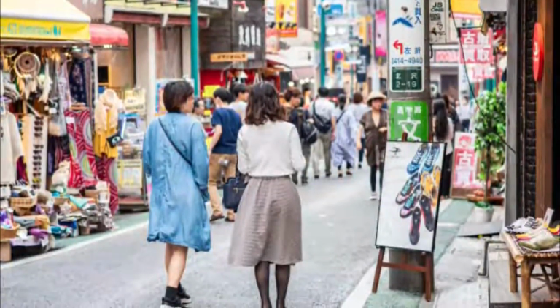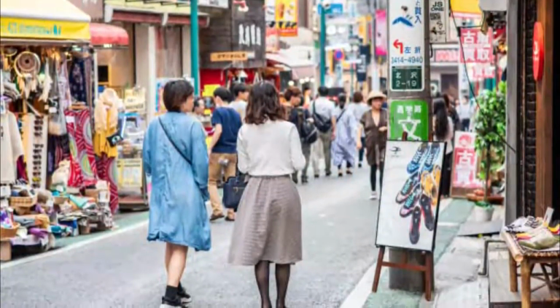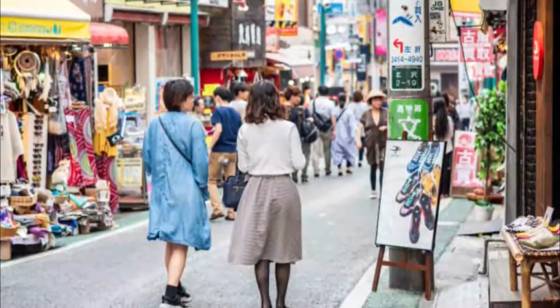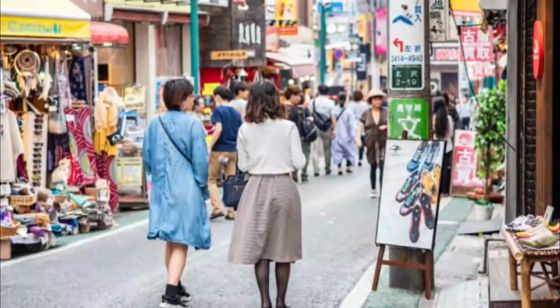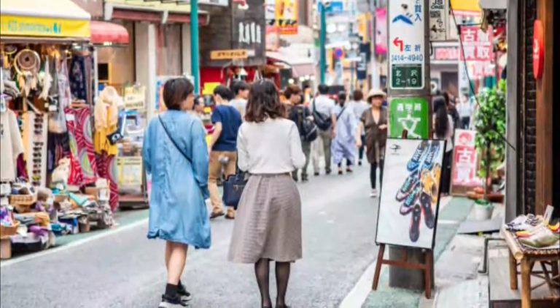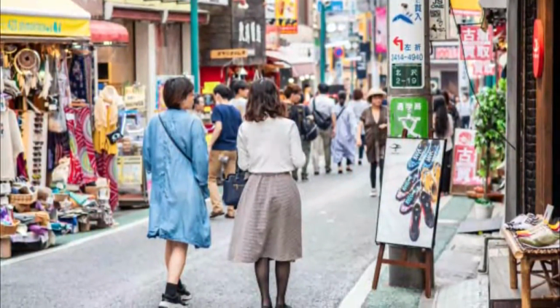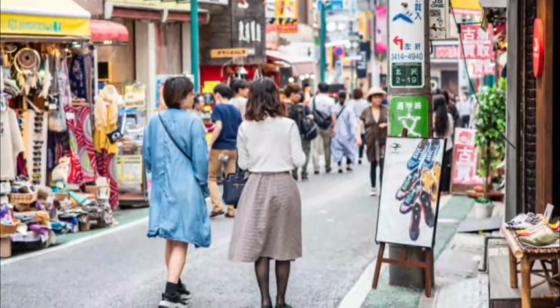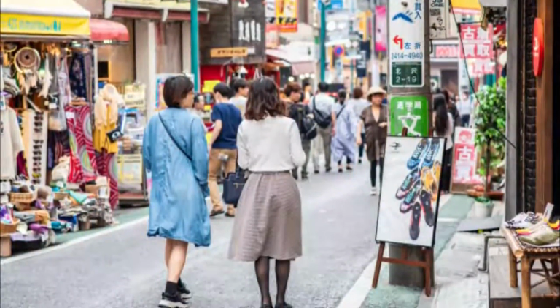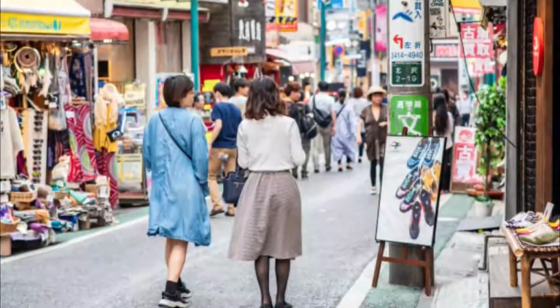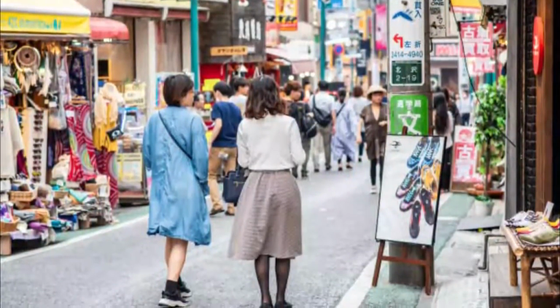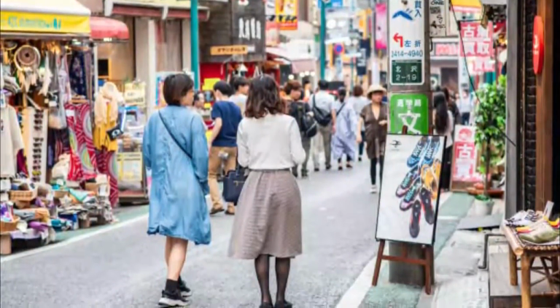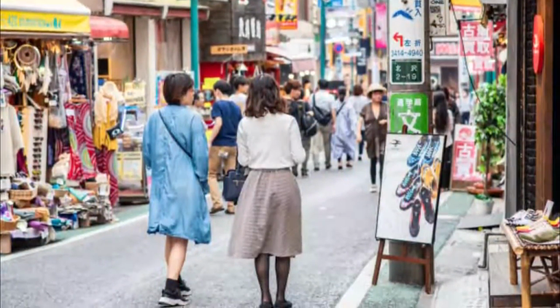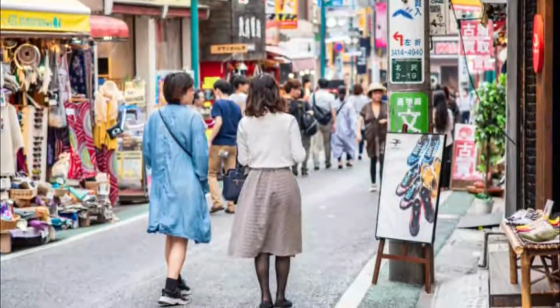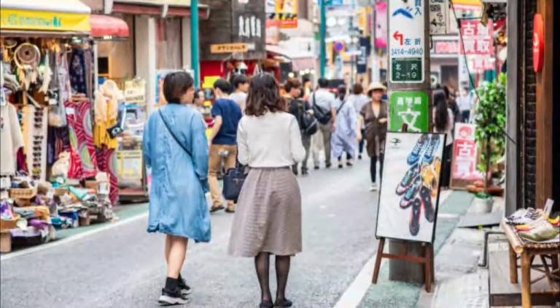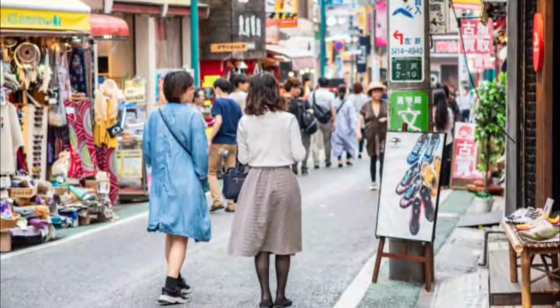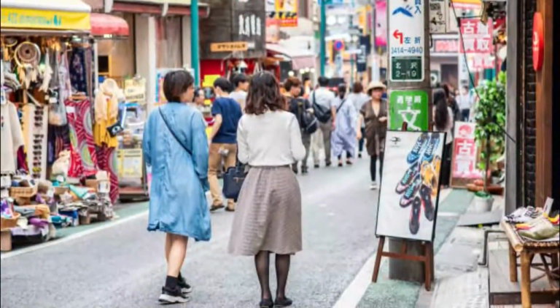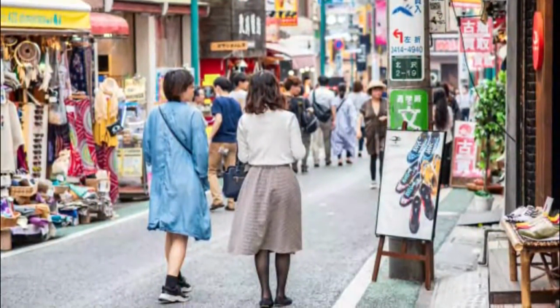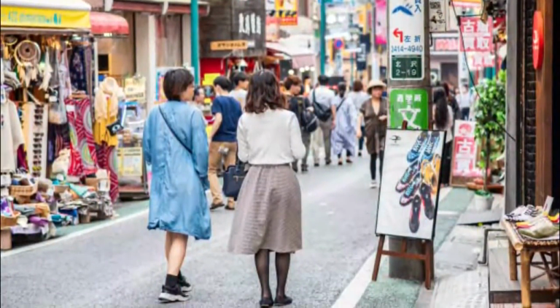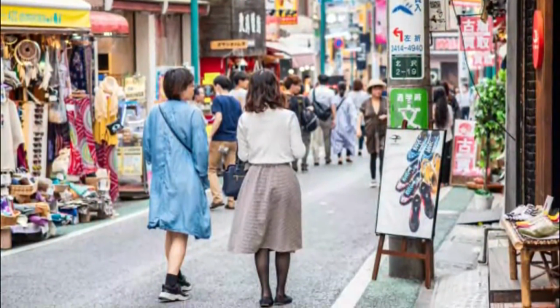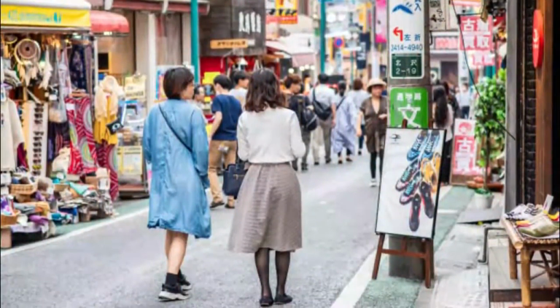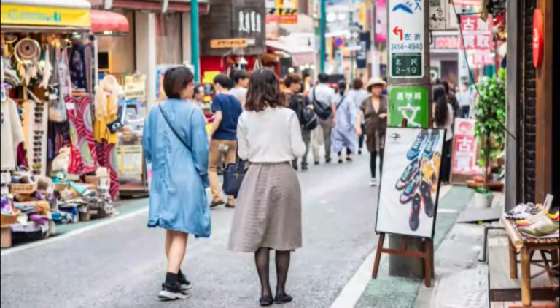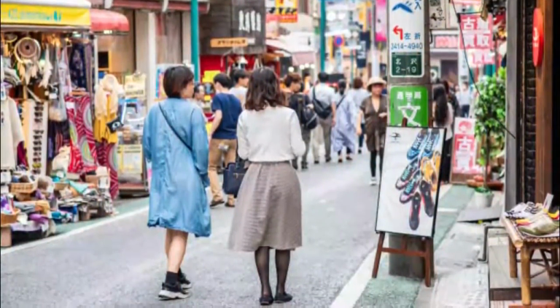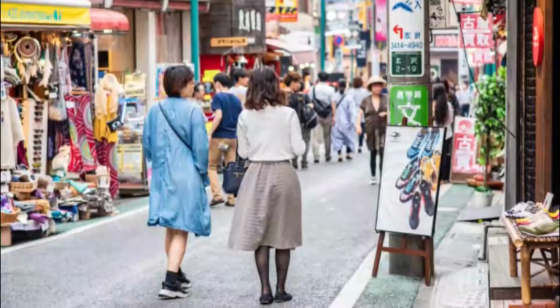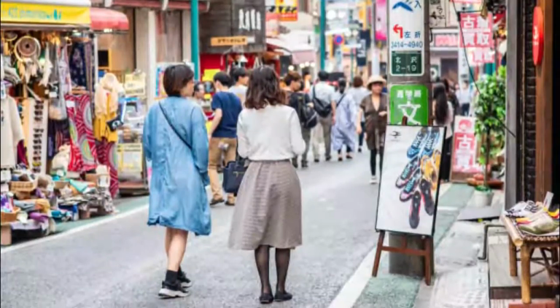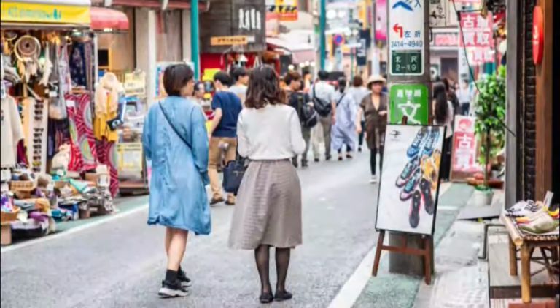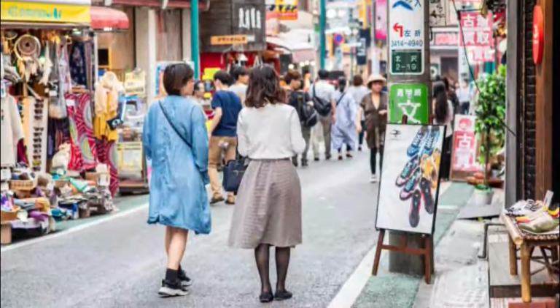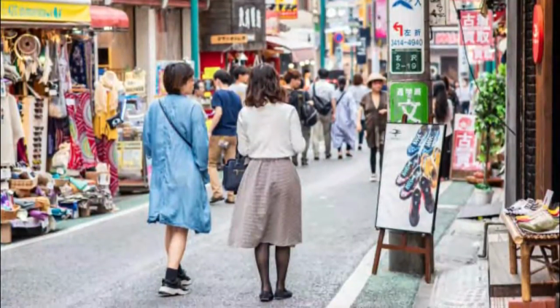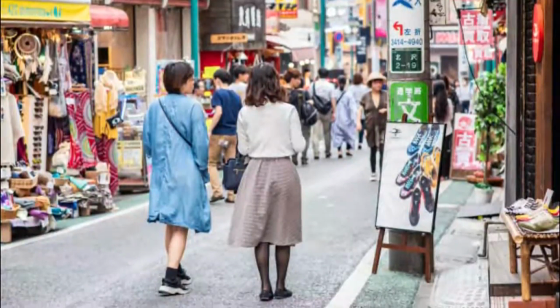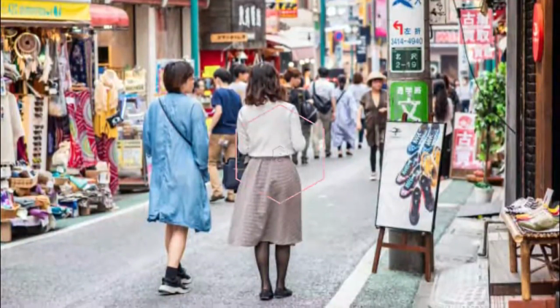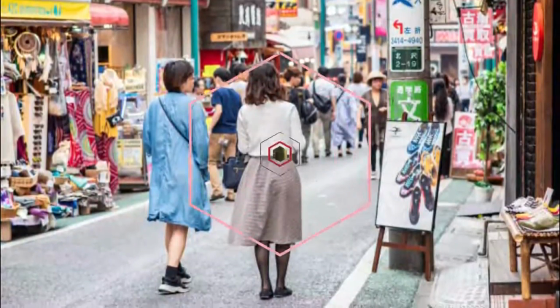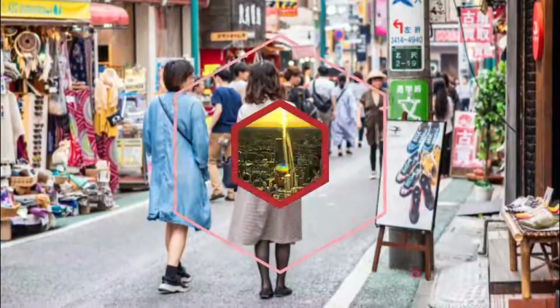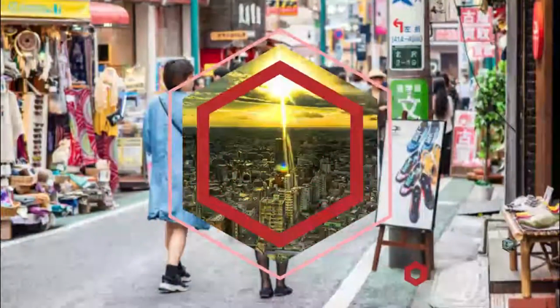Go treasure hunting at New York Joe, one of the many unique thrift shops of Shimokitazawa.